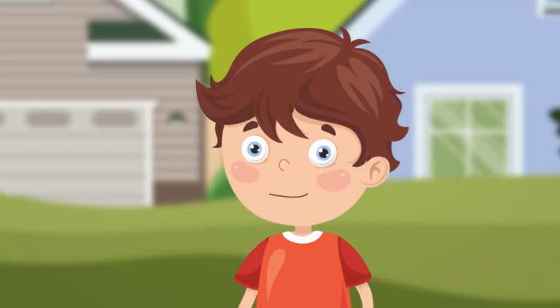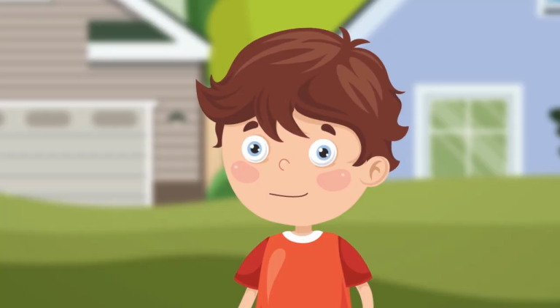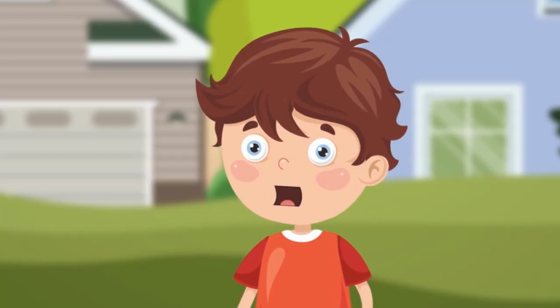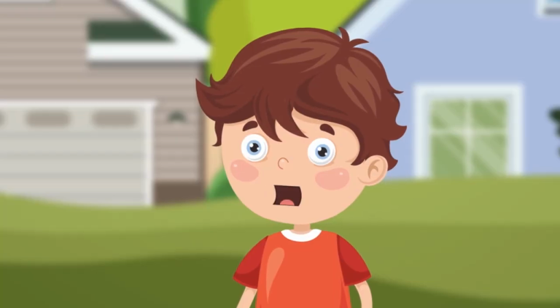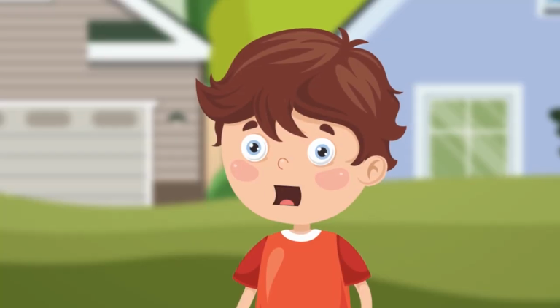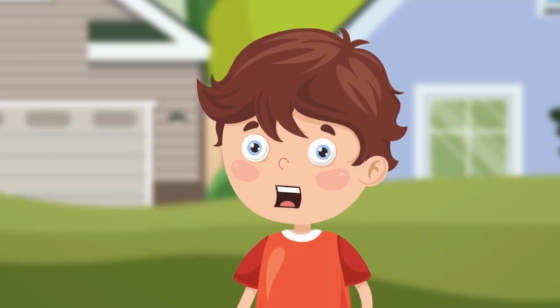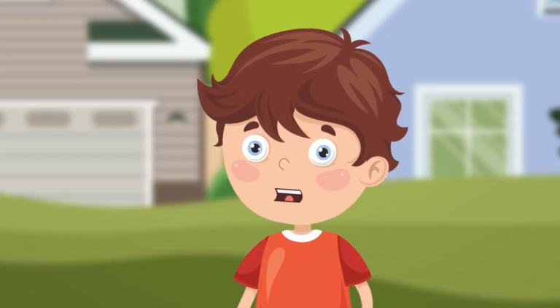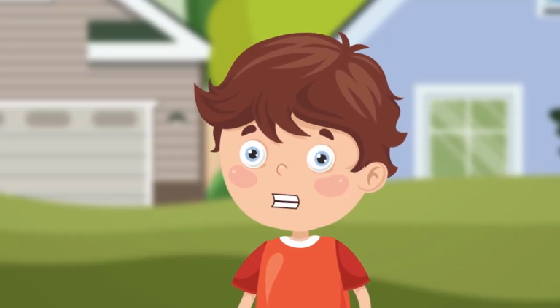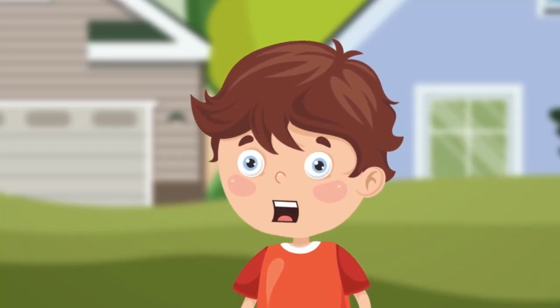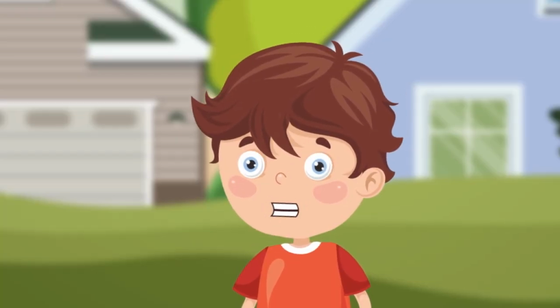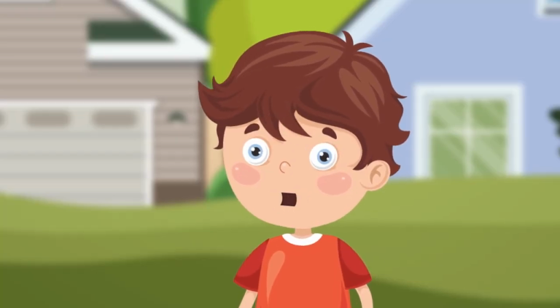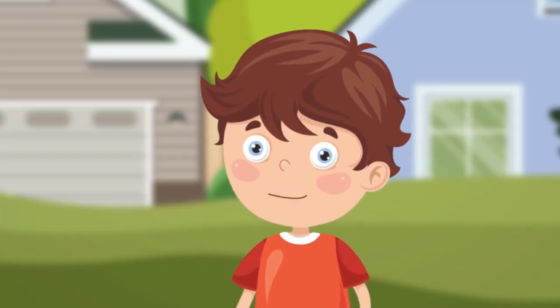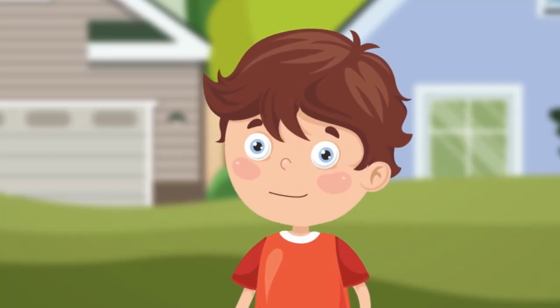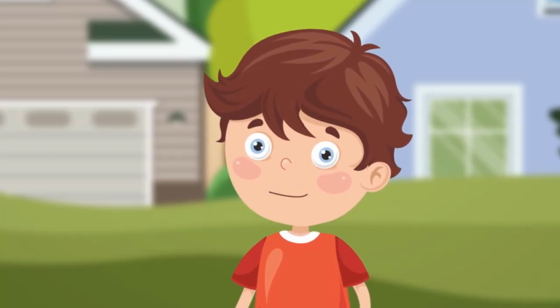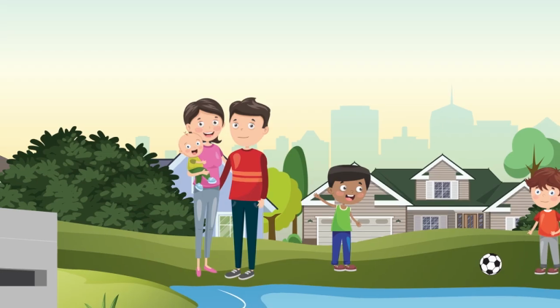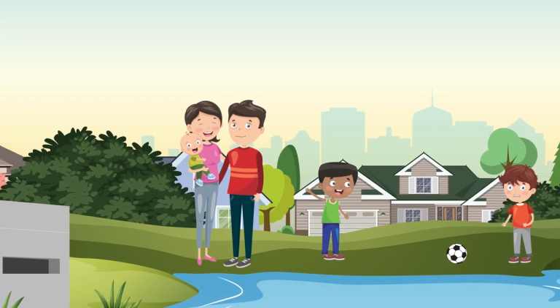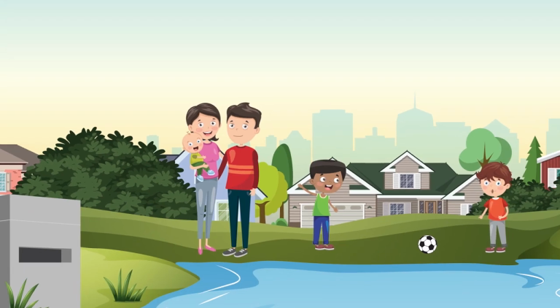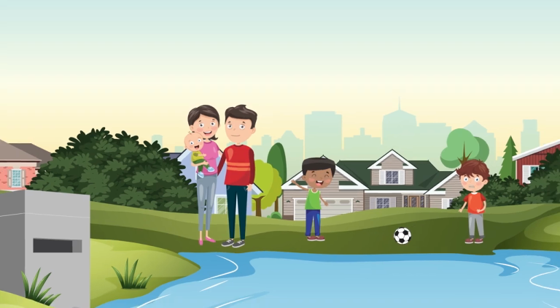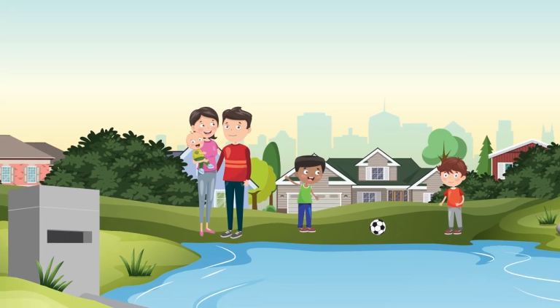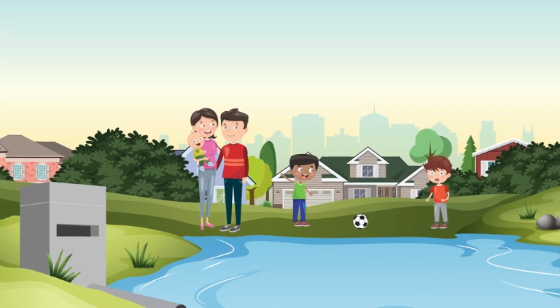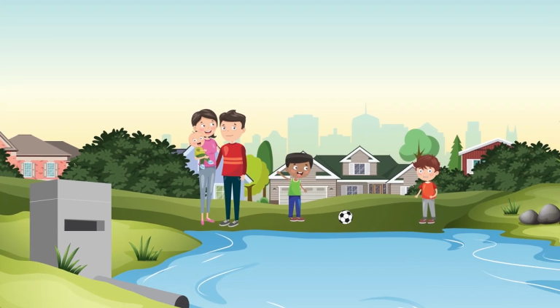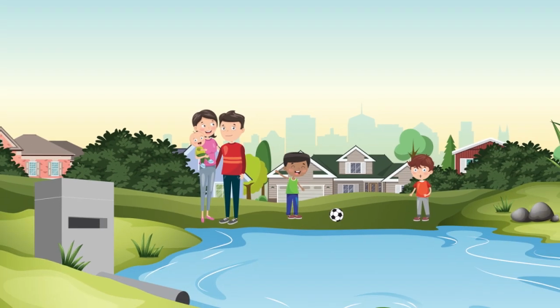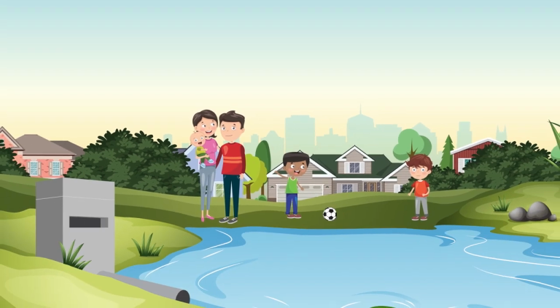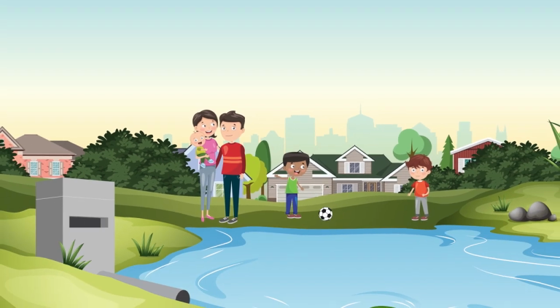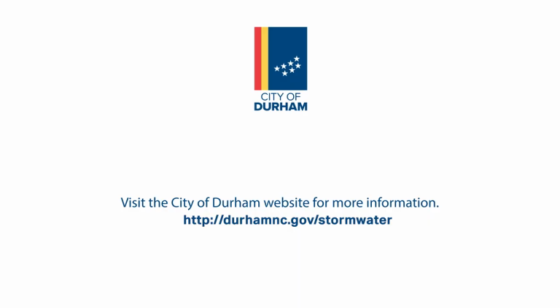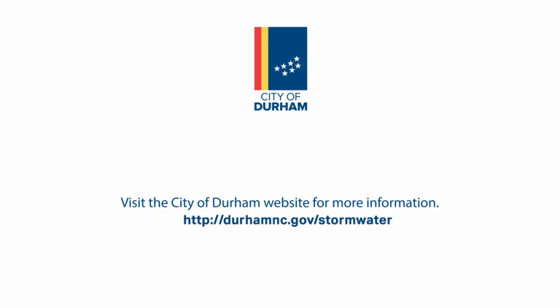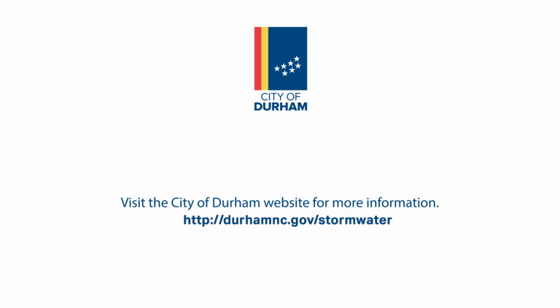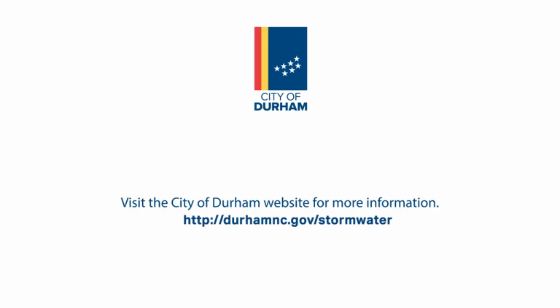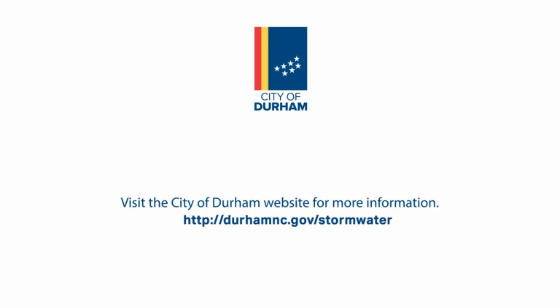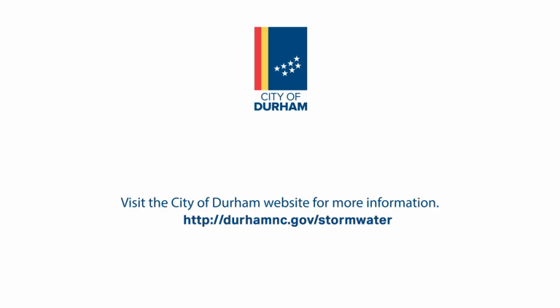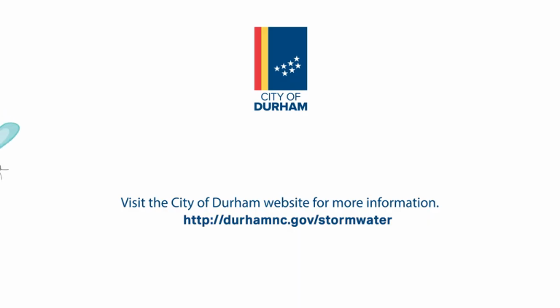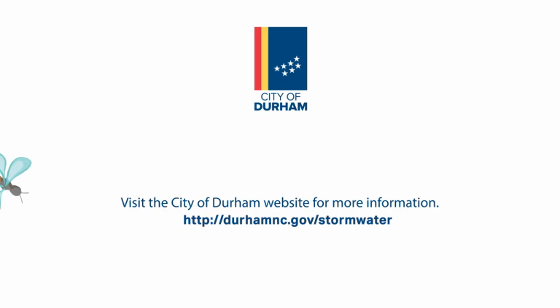Who knew the pond was that important? Let's do our part to keep it clean.